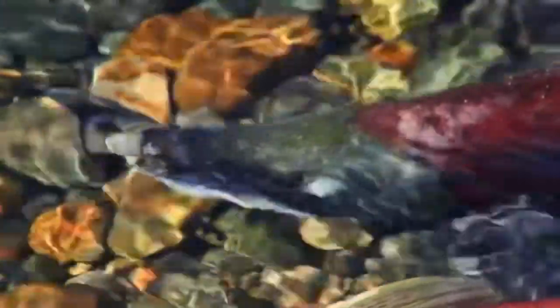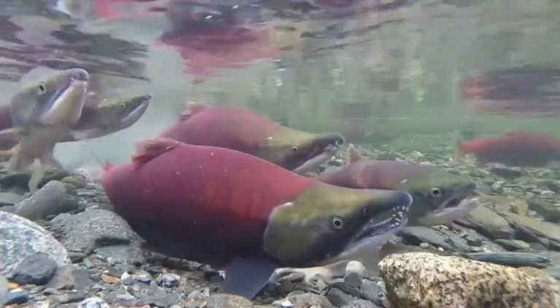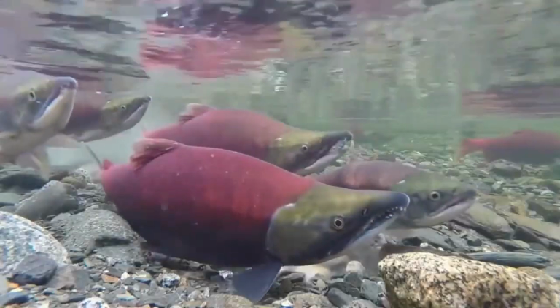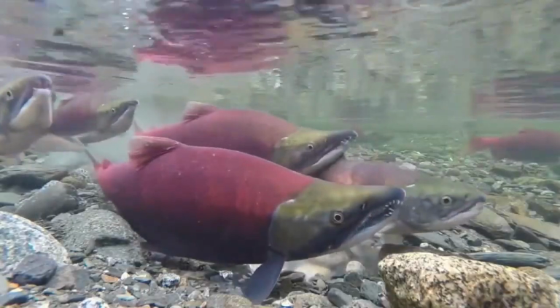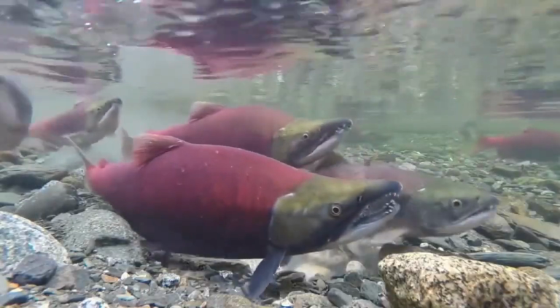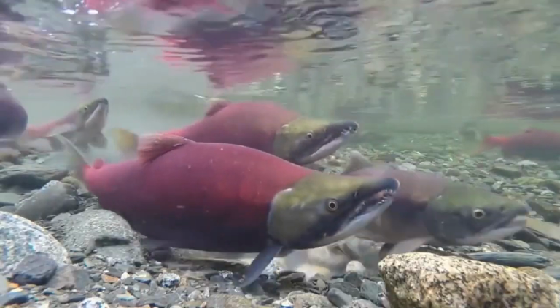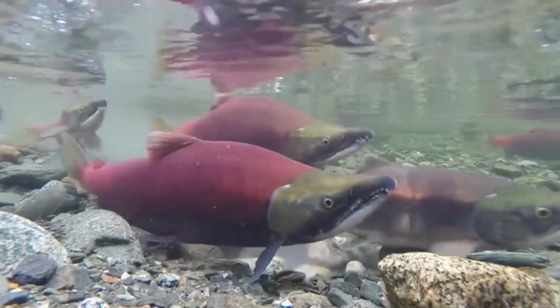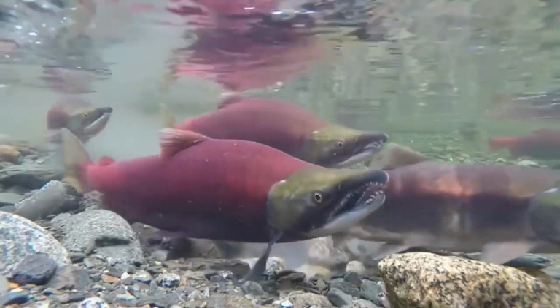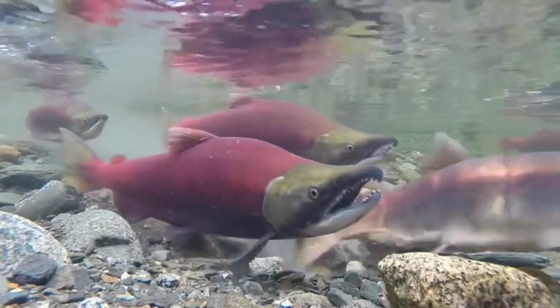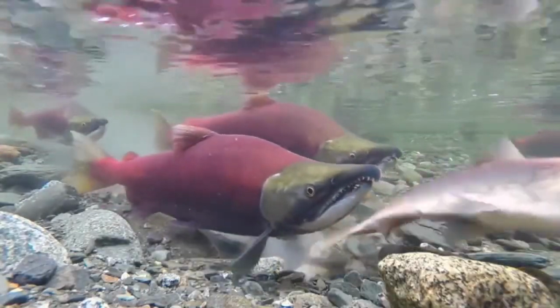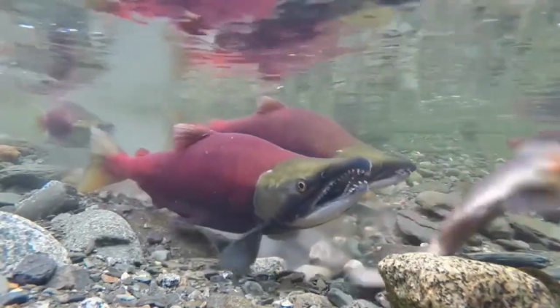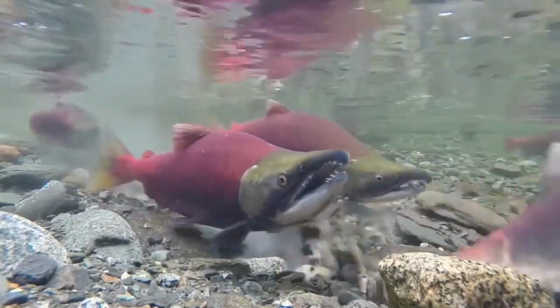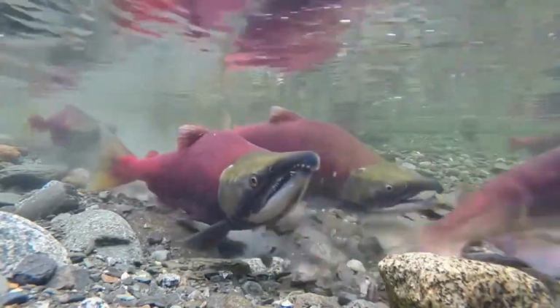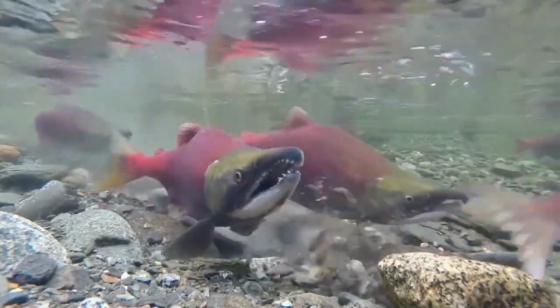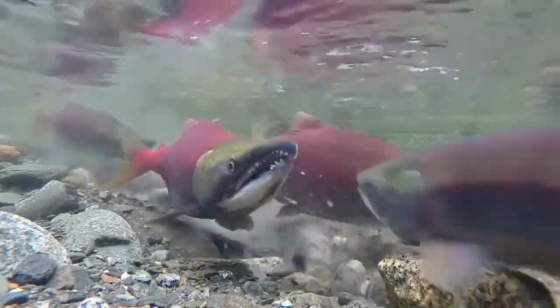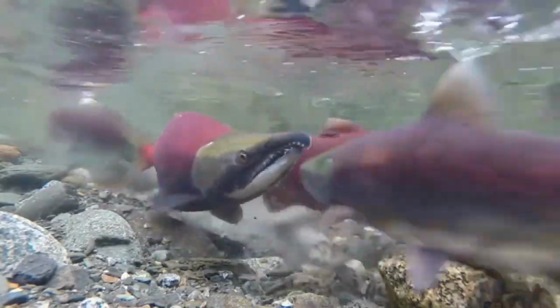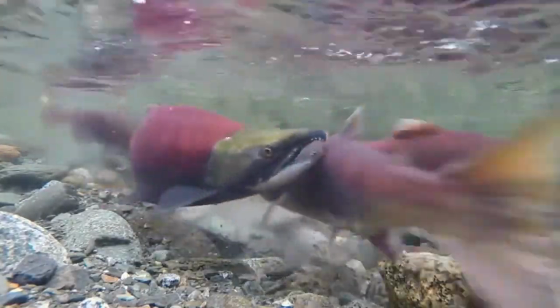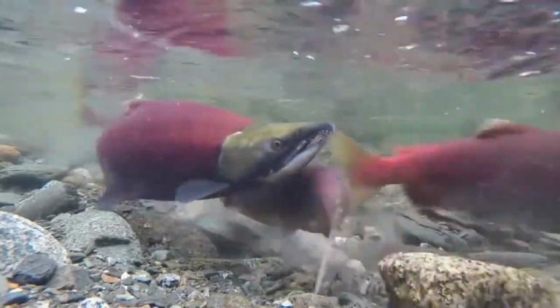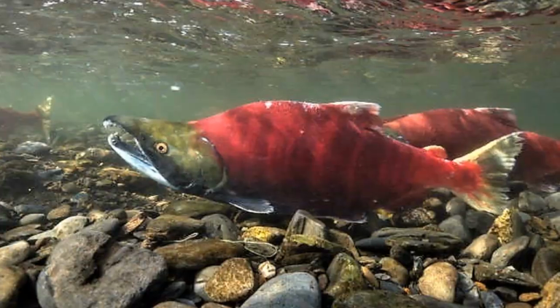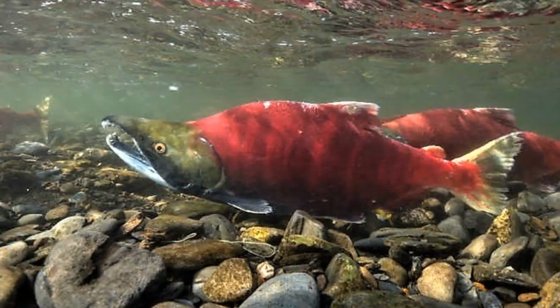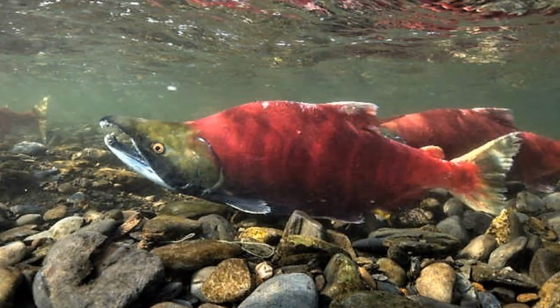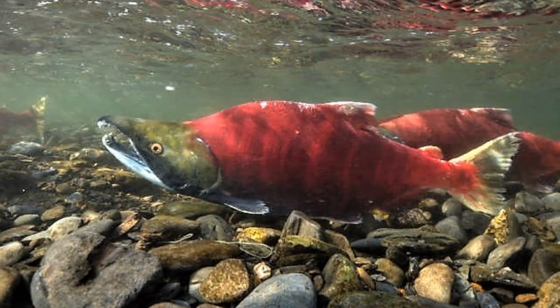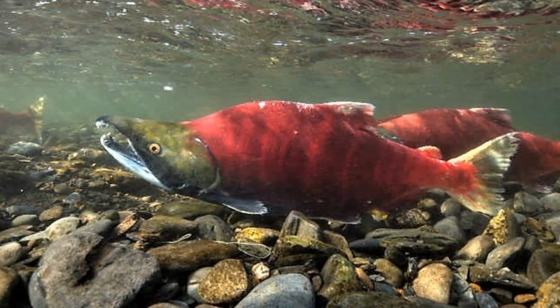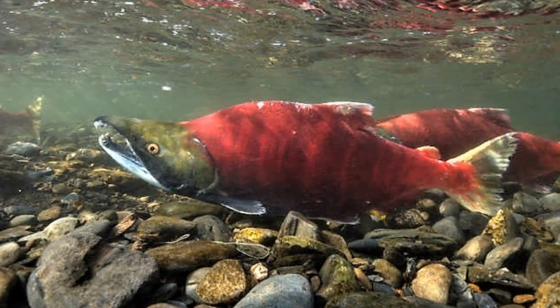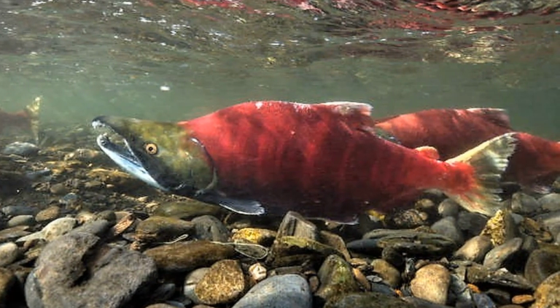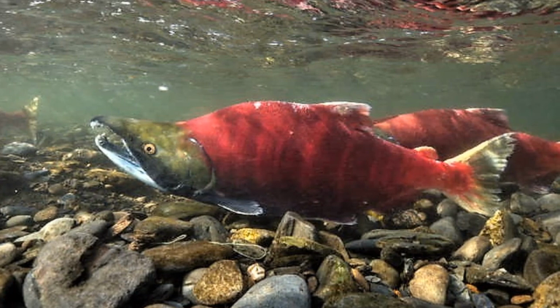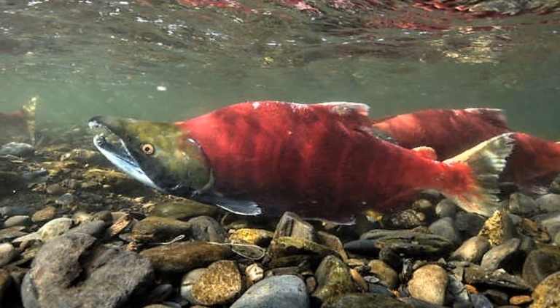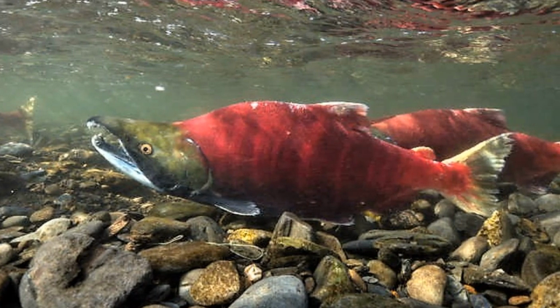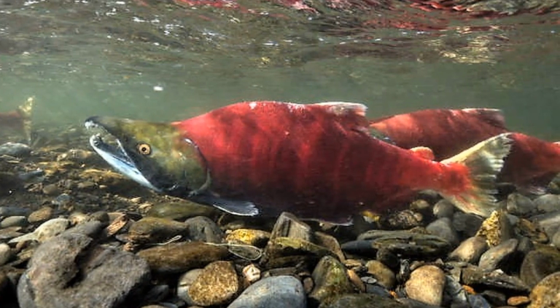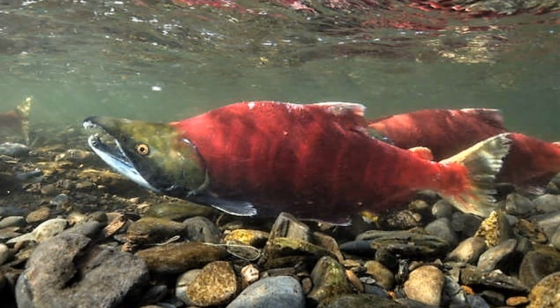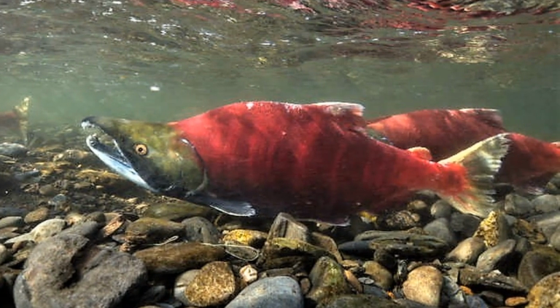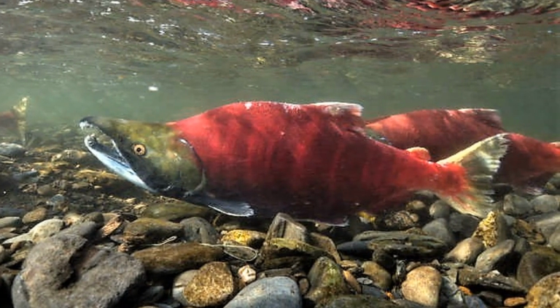Breeding age males have a very distinctive look. They develop a humped back and hooked jaws.